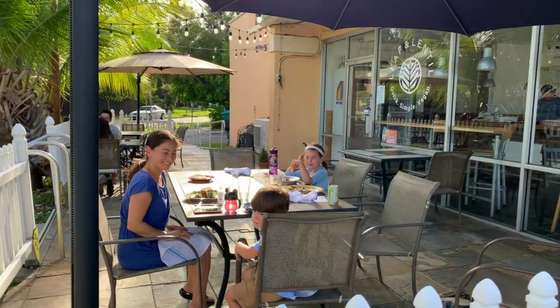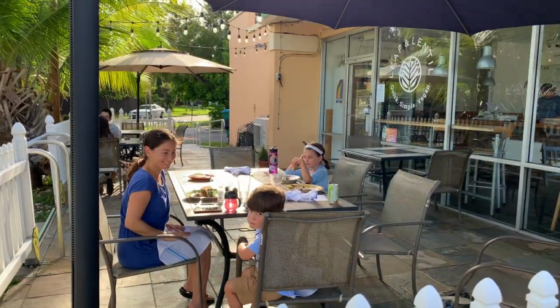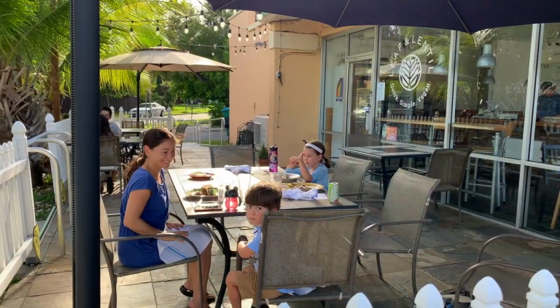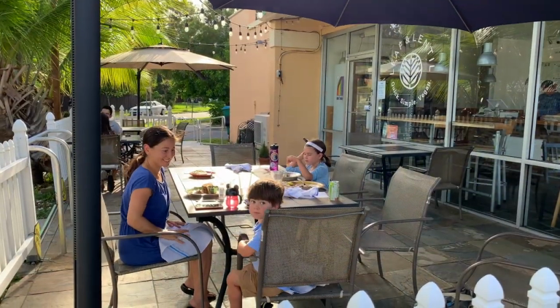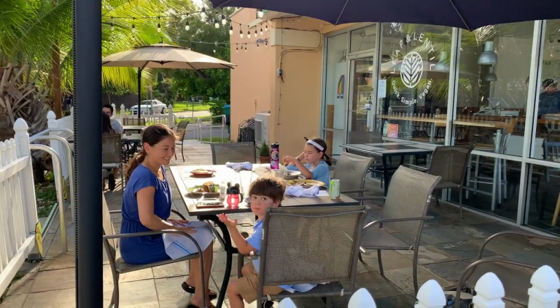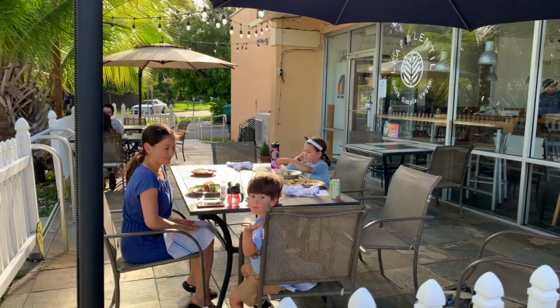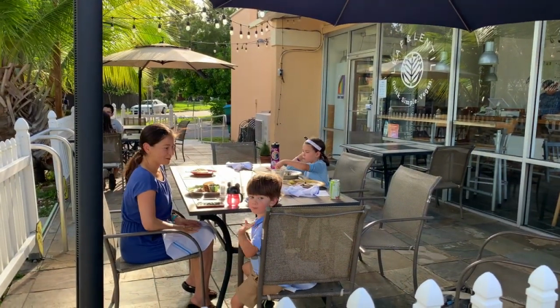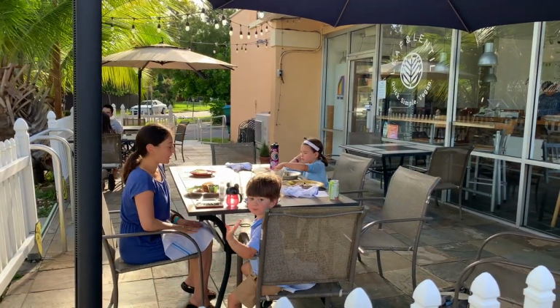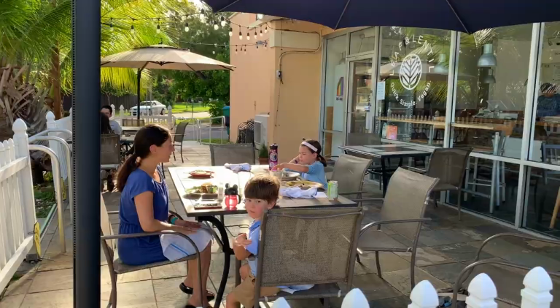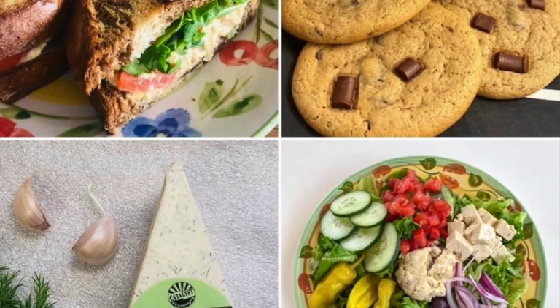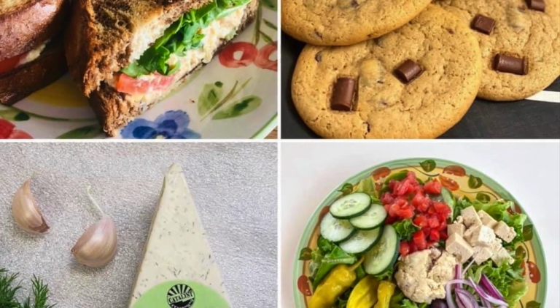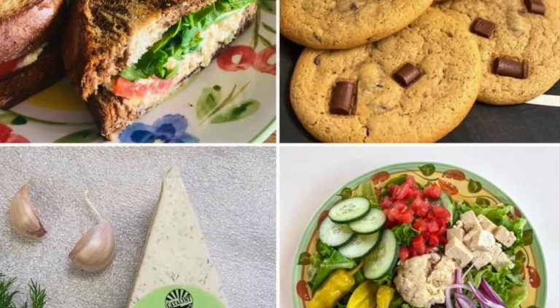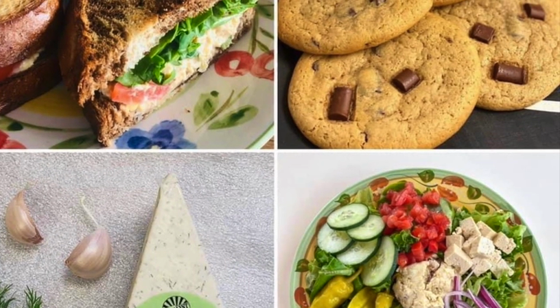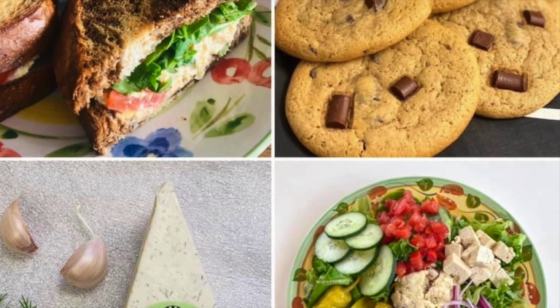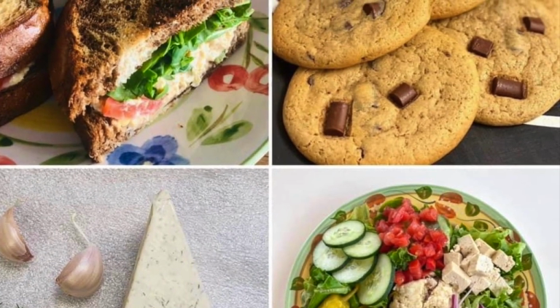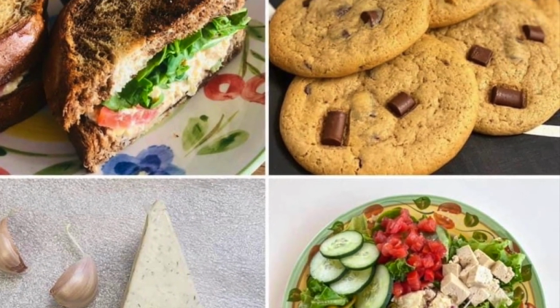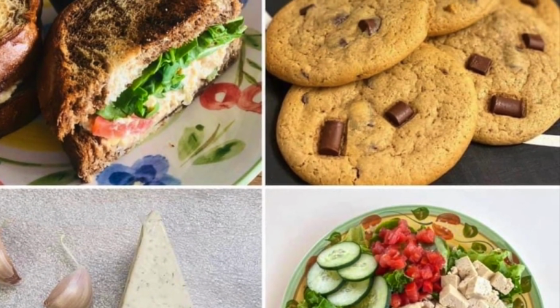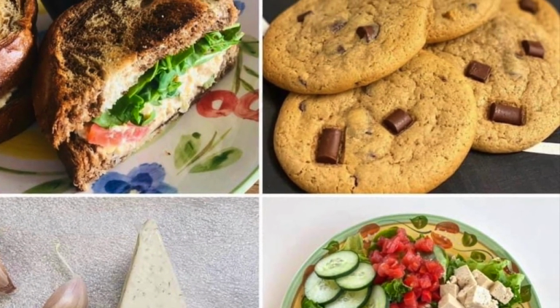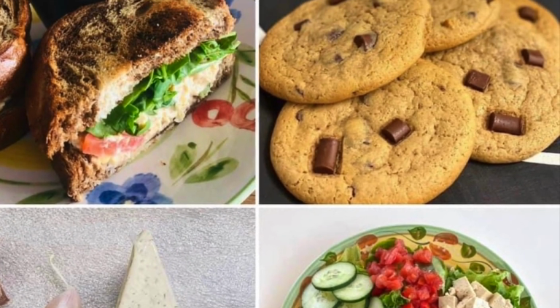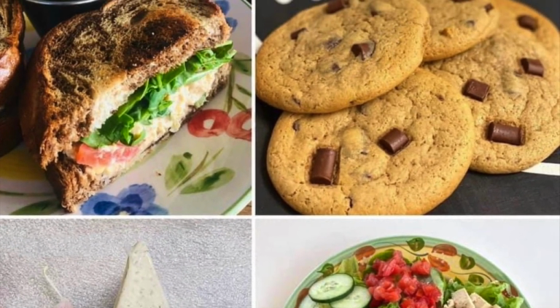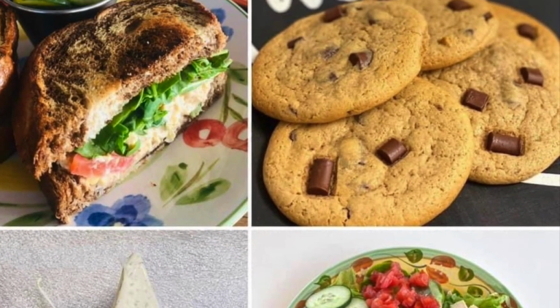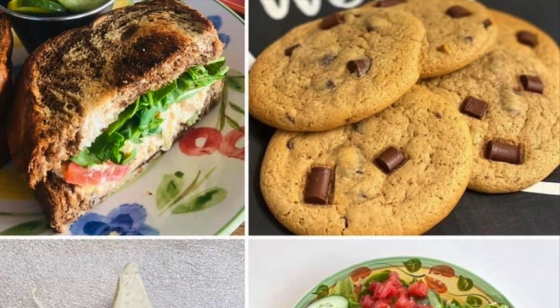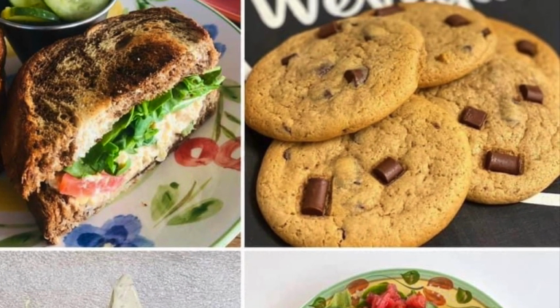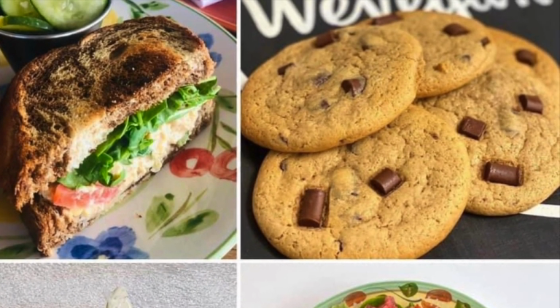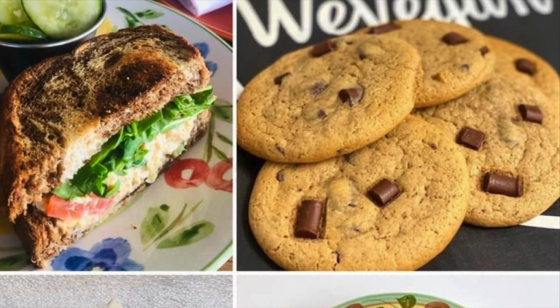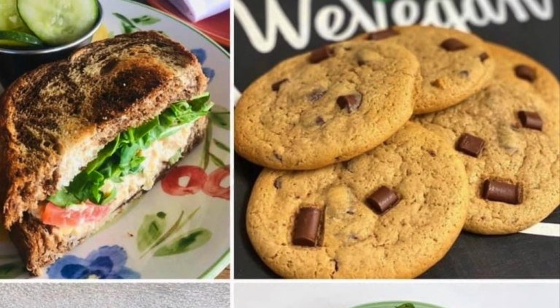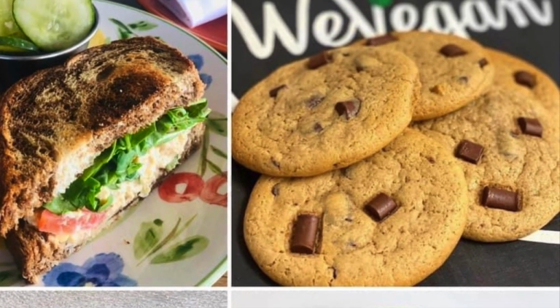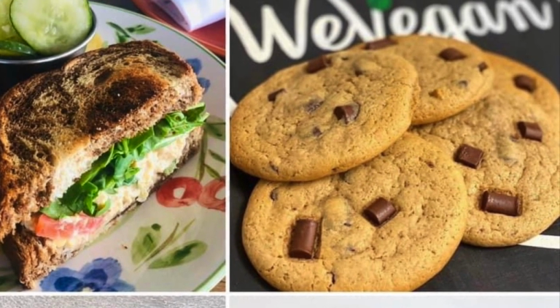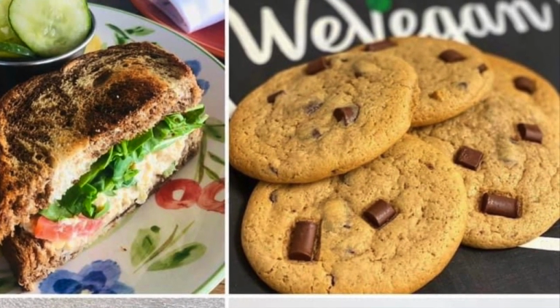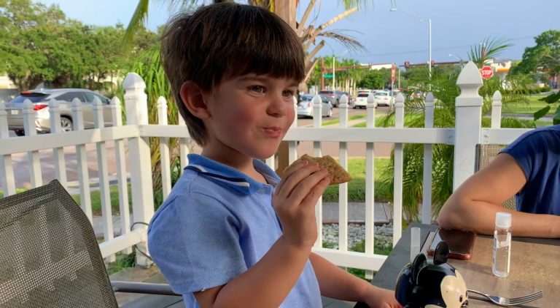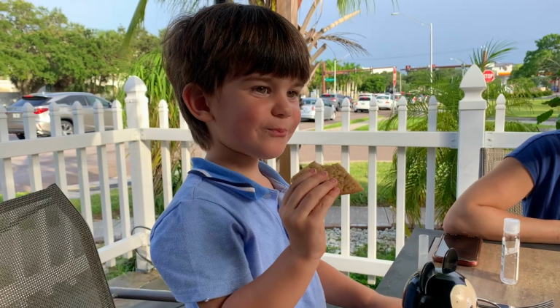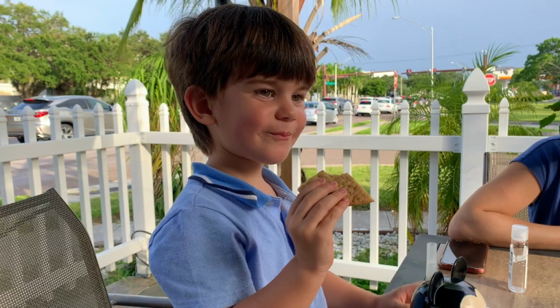Leaf & Lentil offers baked goods from We Vegan Eats Bakery in Tampa, and our chocolate chip and ube cookies were fantastic.